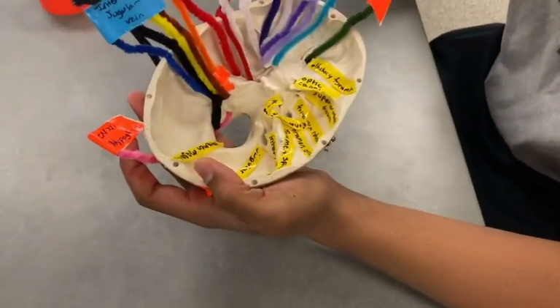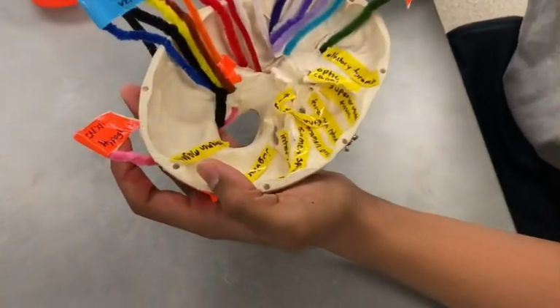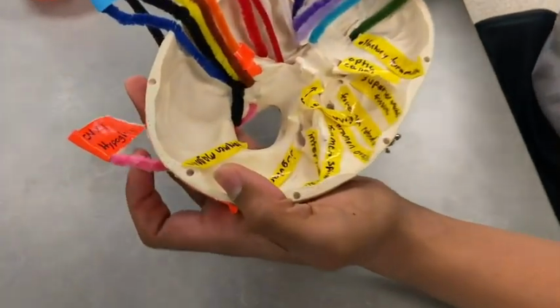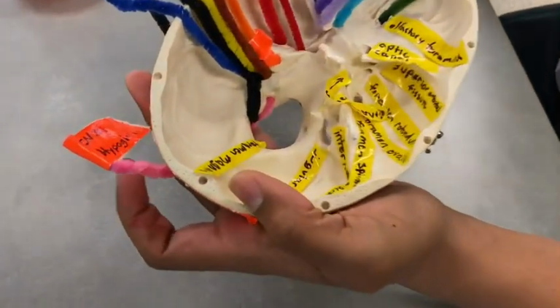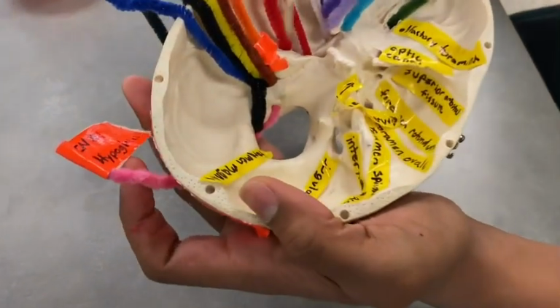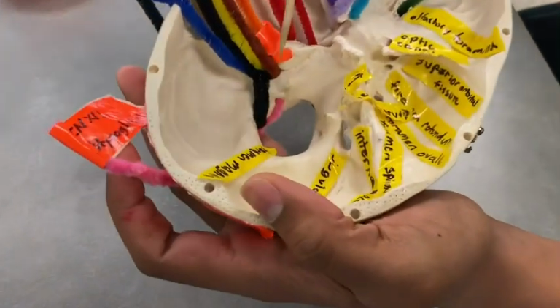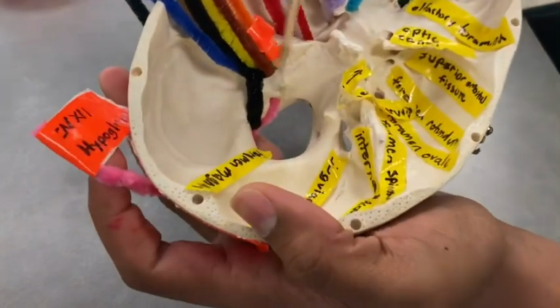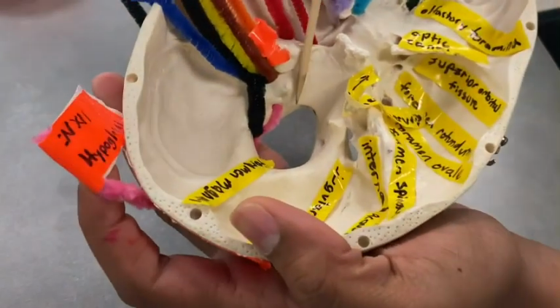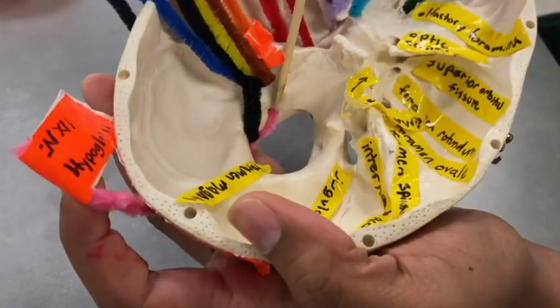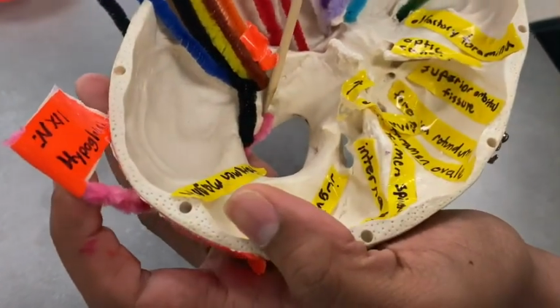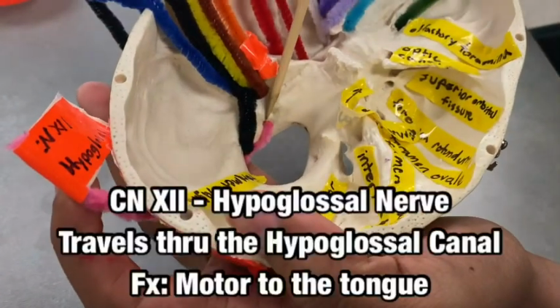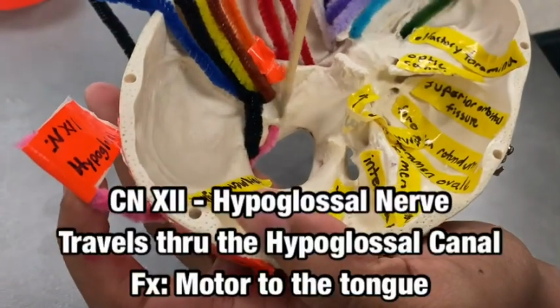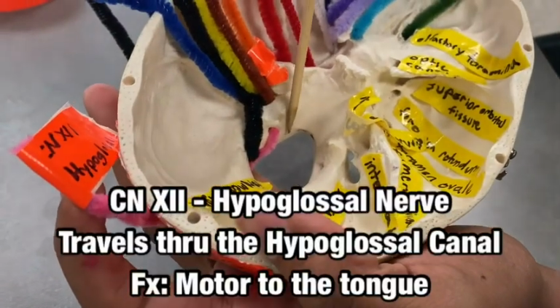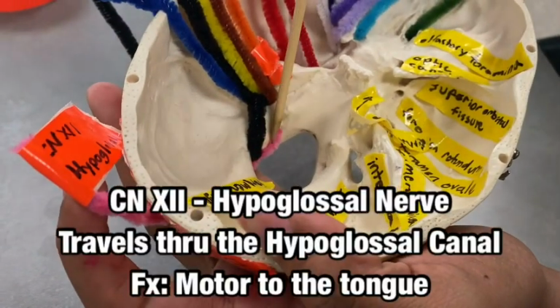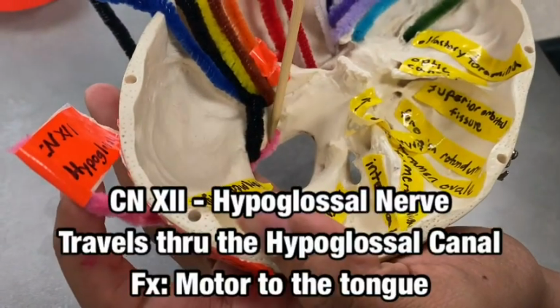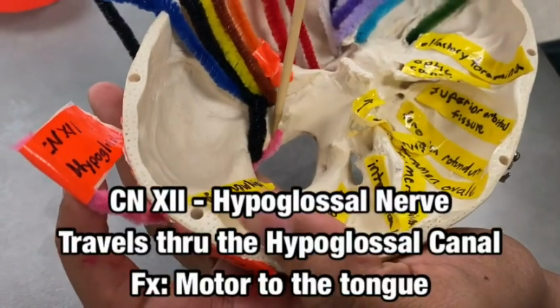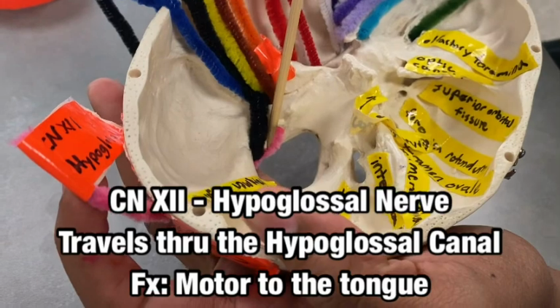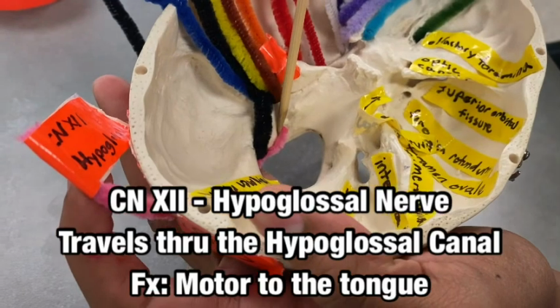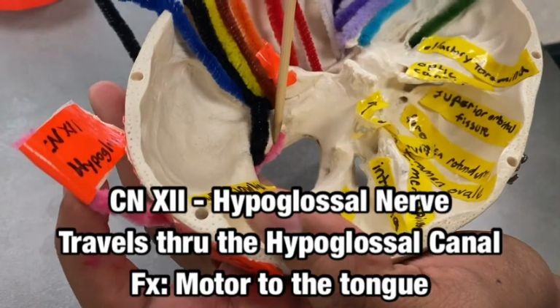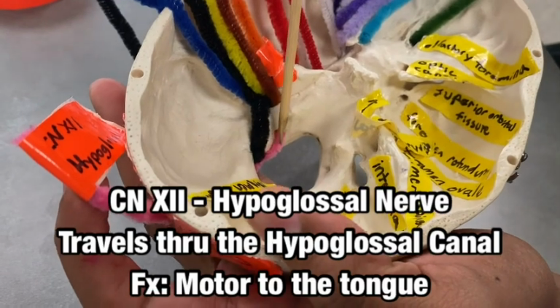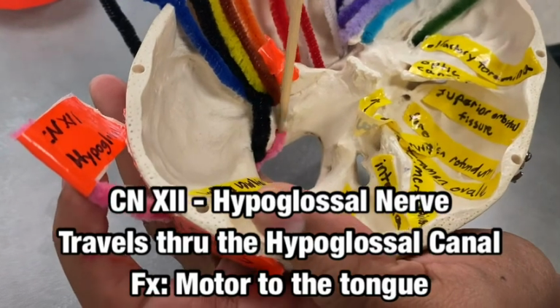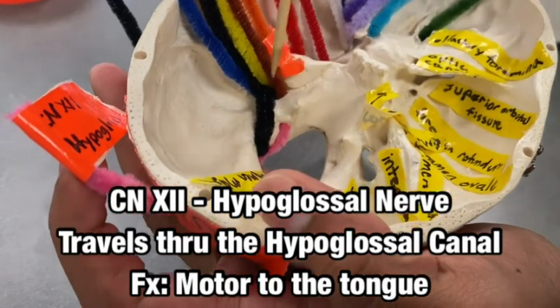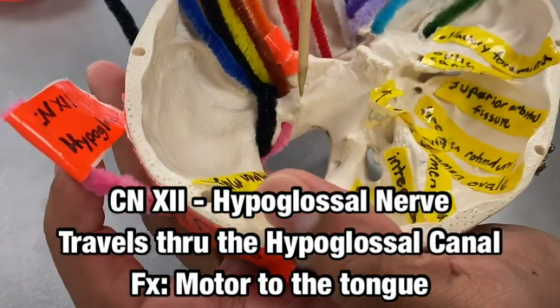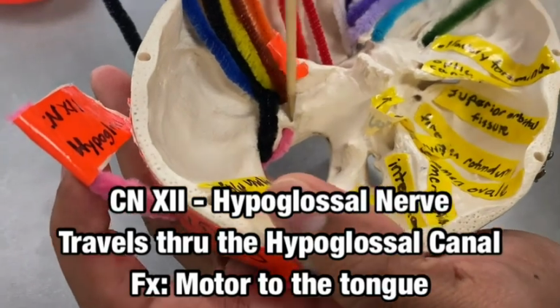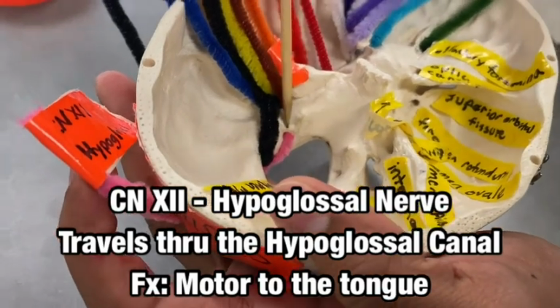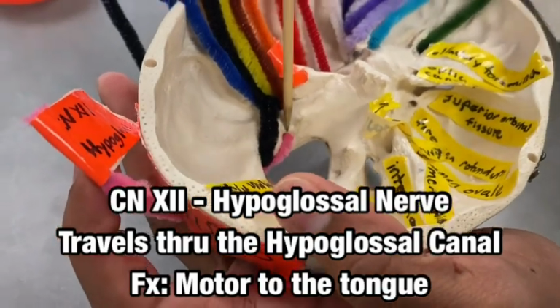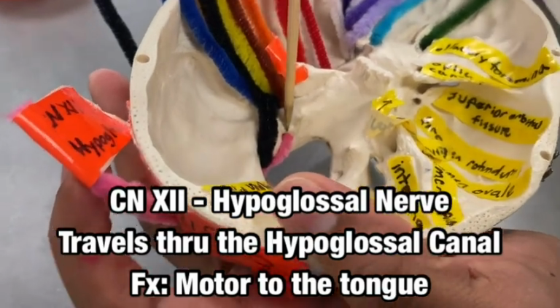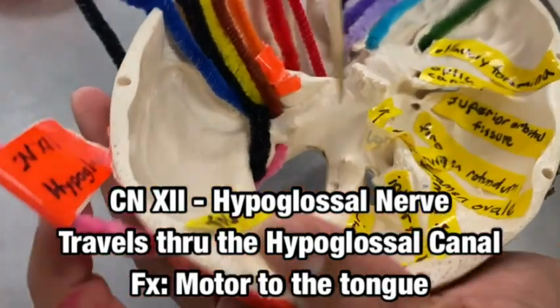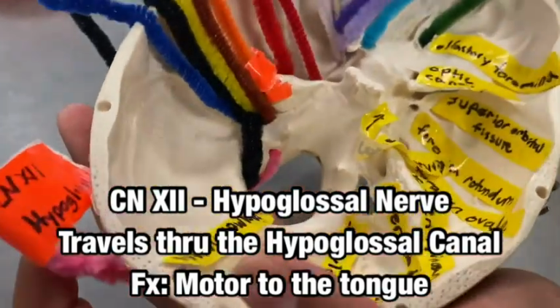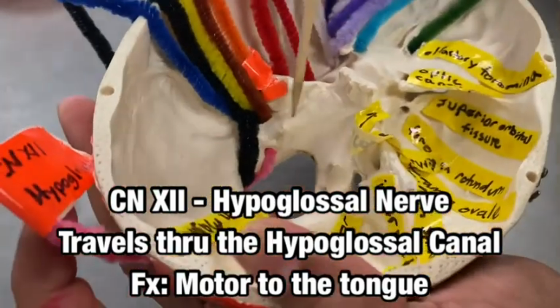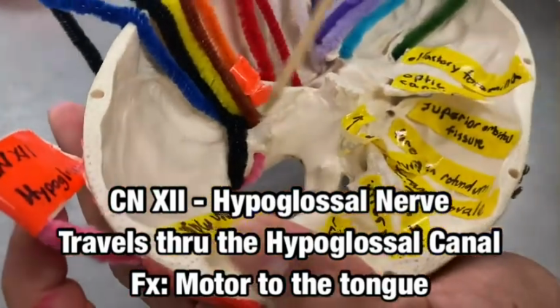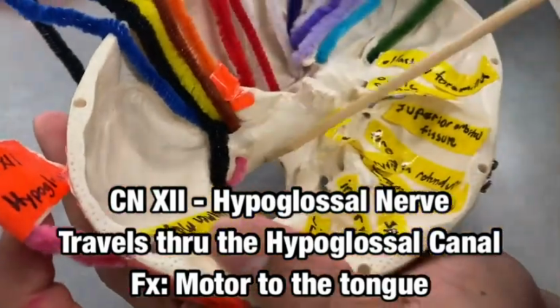As you can see here, the hypoglossal nerve in pink is going through that hypoglossal canal.